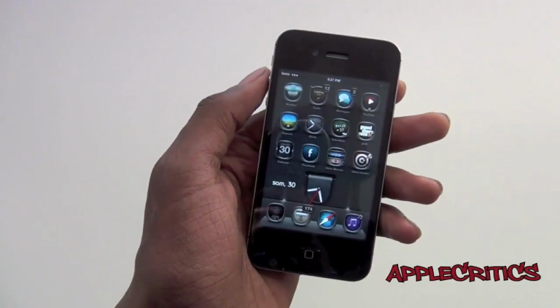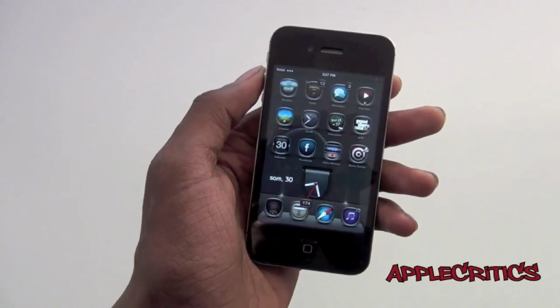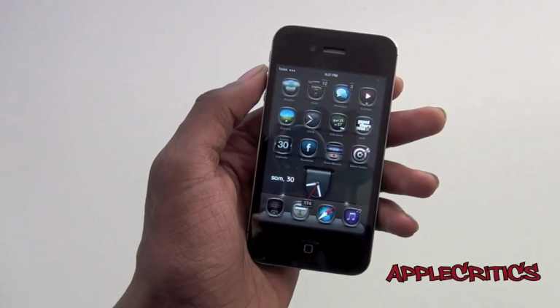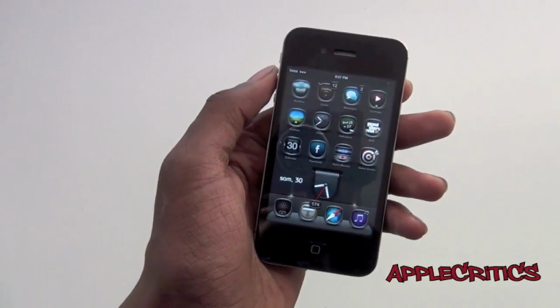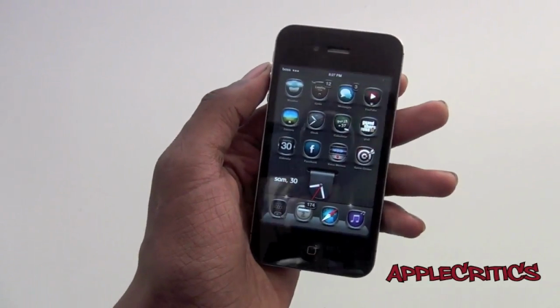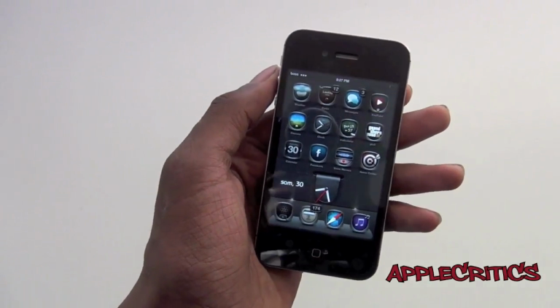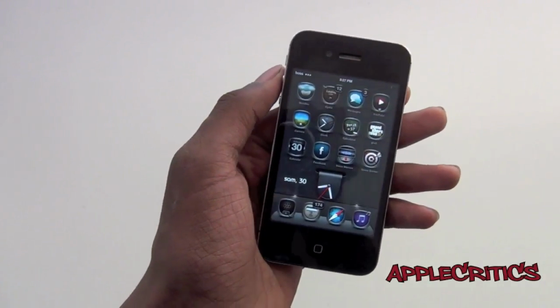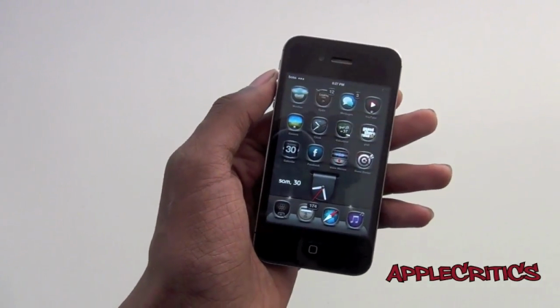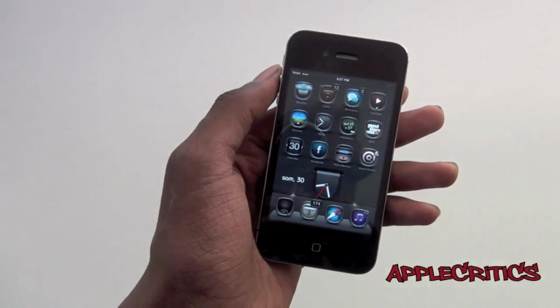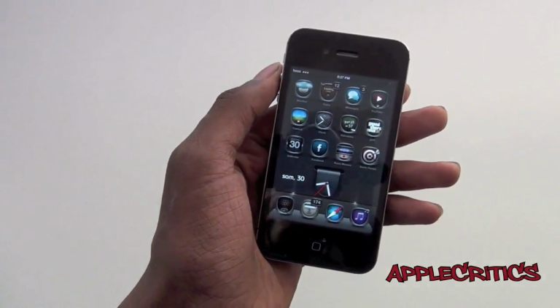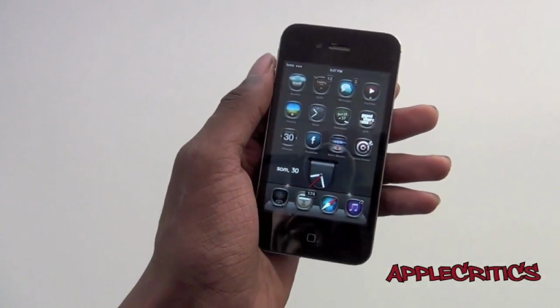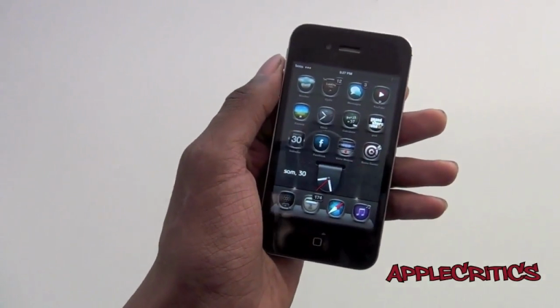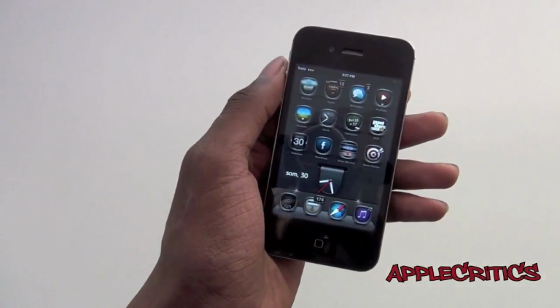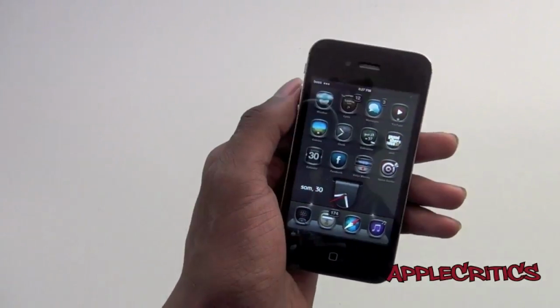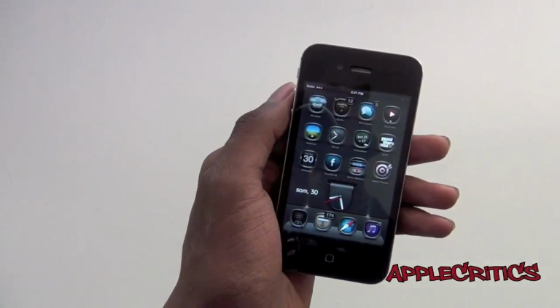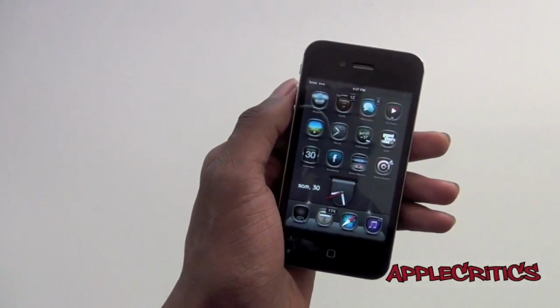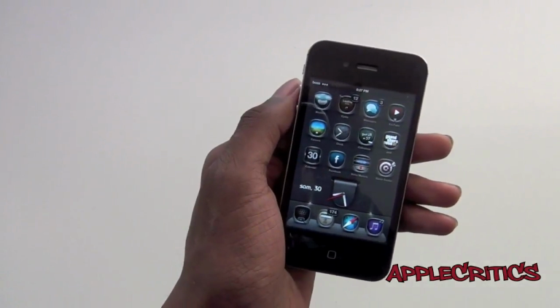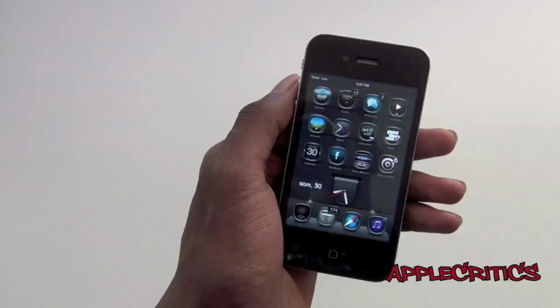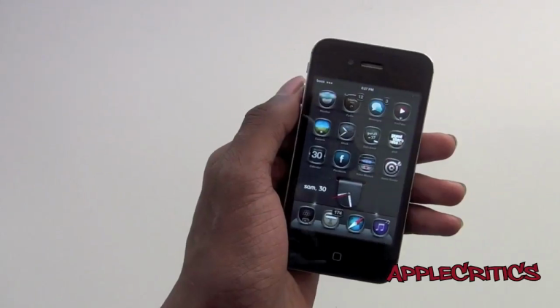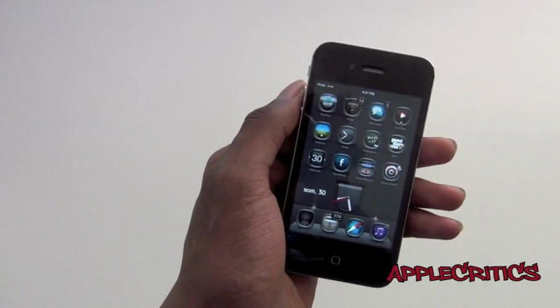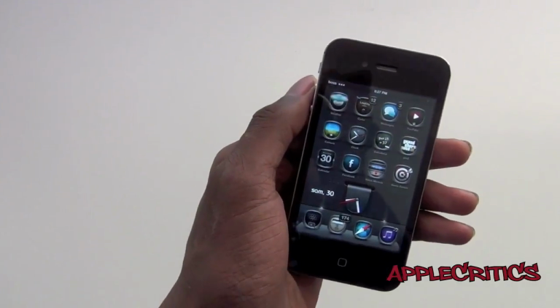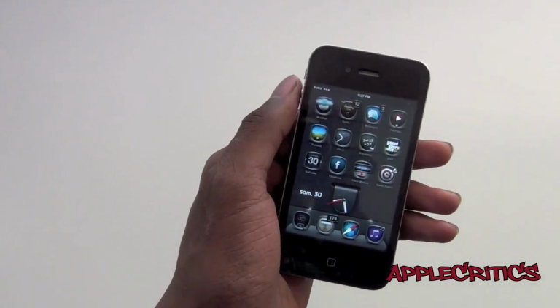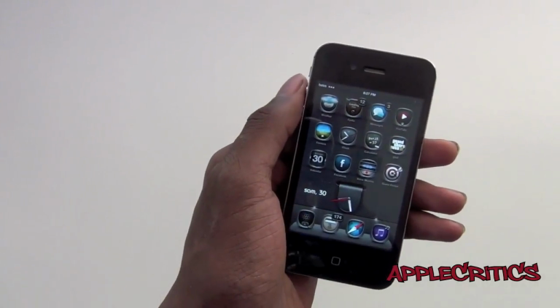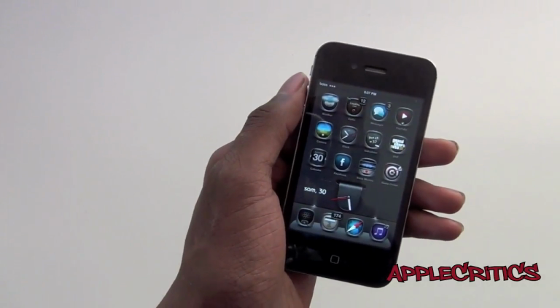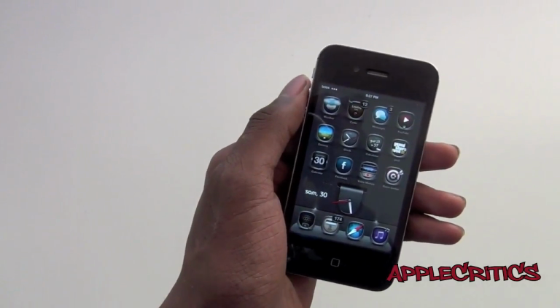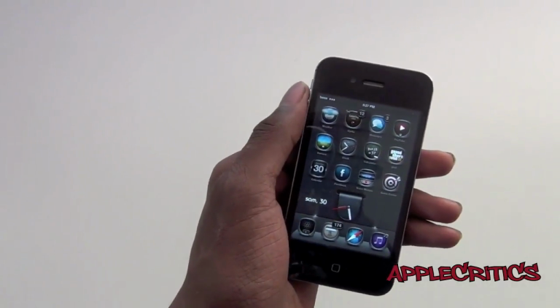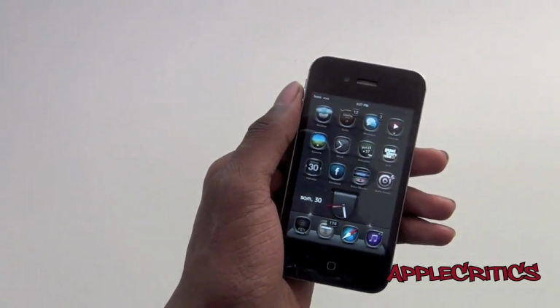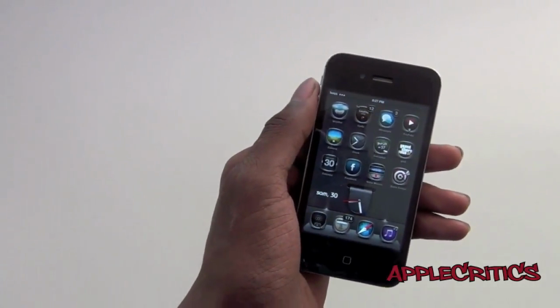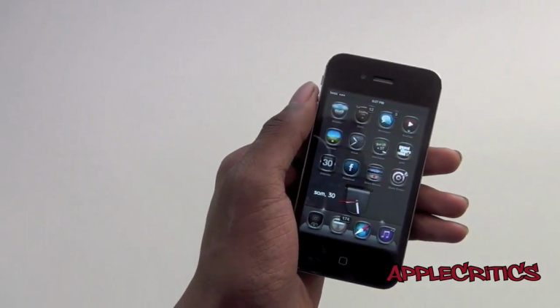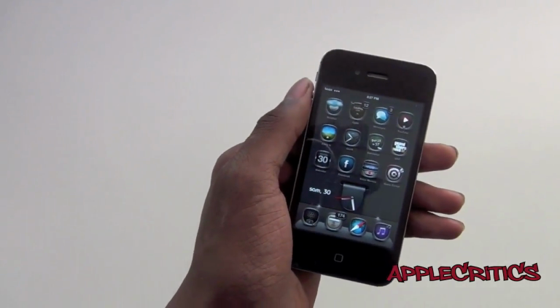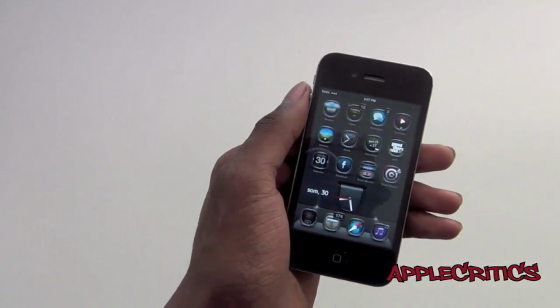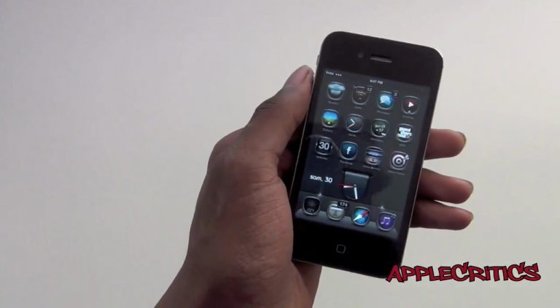Hey guys, what's up? It's AppleCritics, and in this video I will be reviewing Google Chrome for the iPhone, iPod Touch, and iPad.